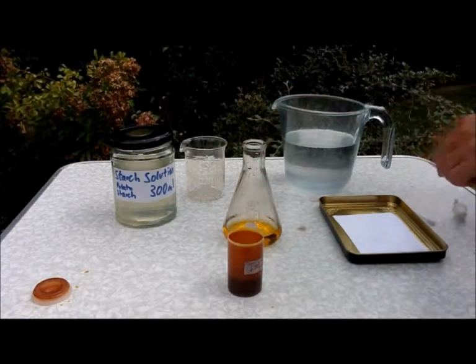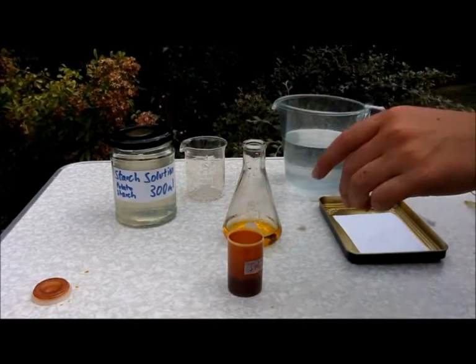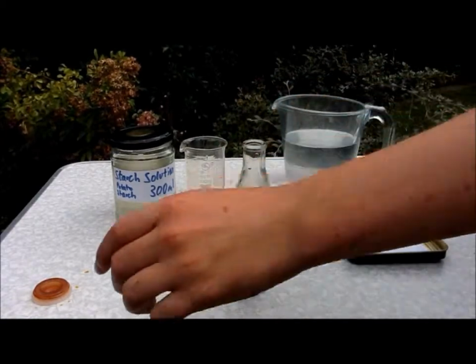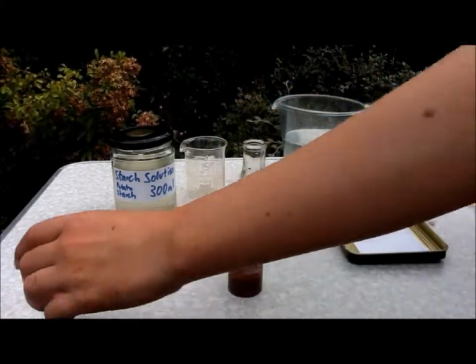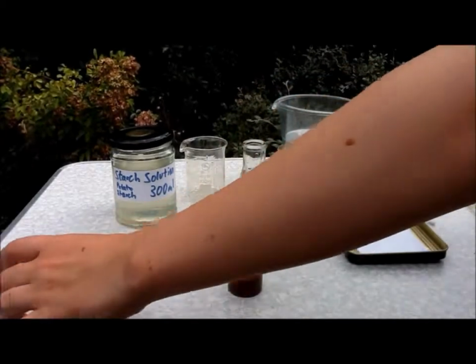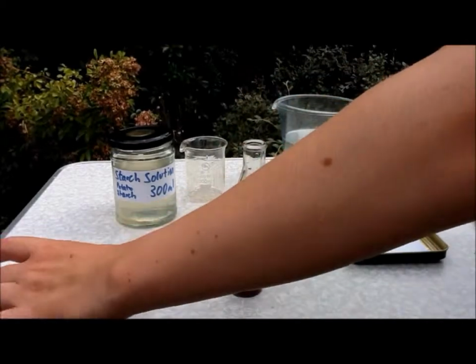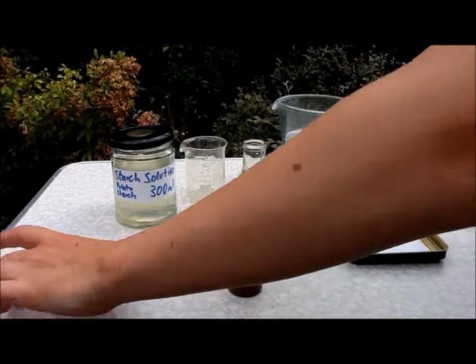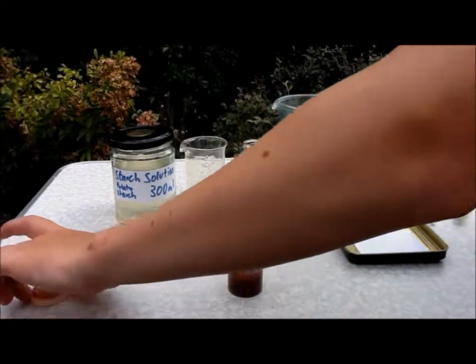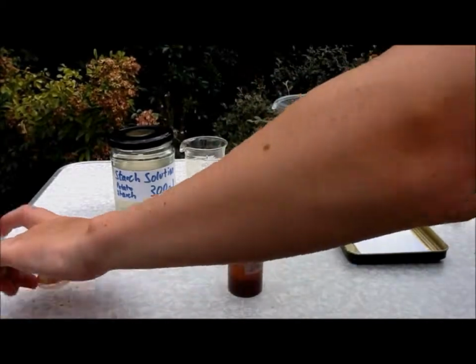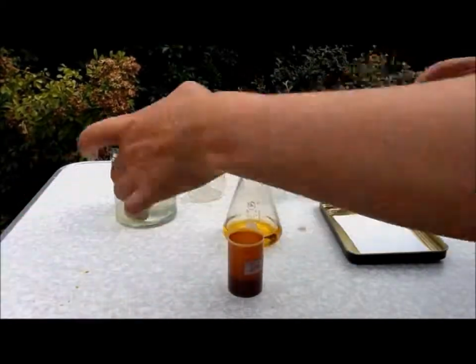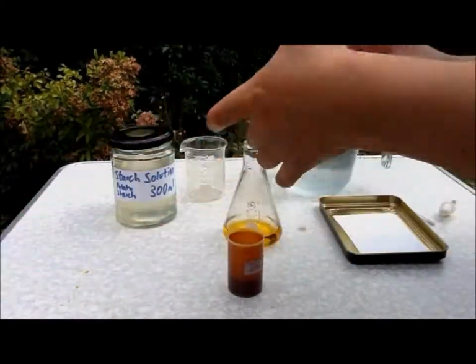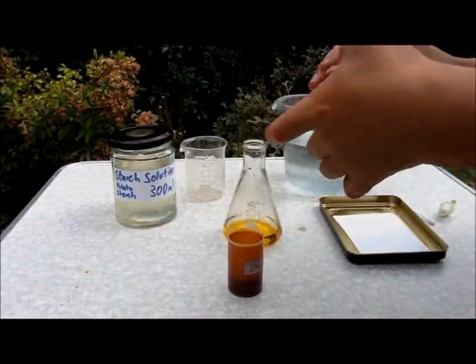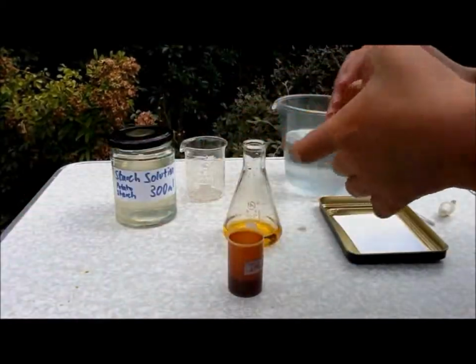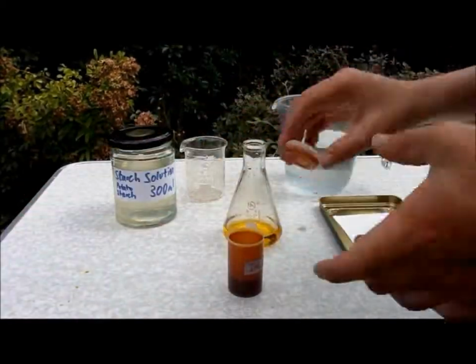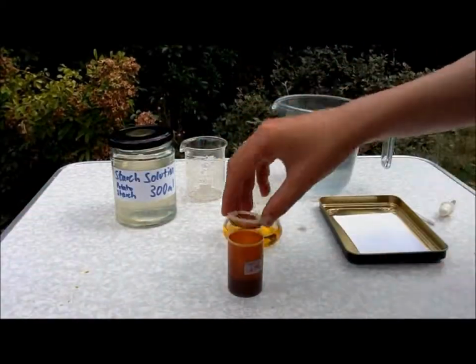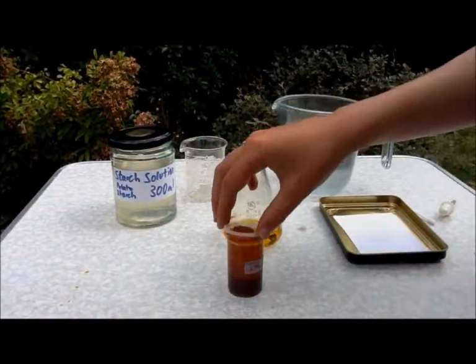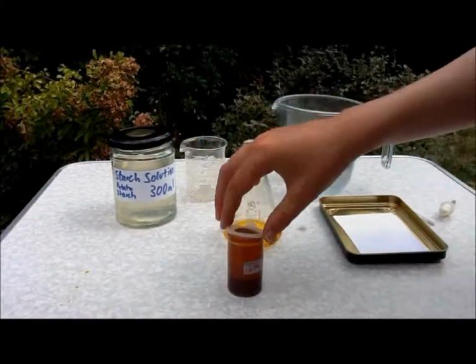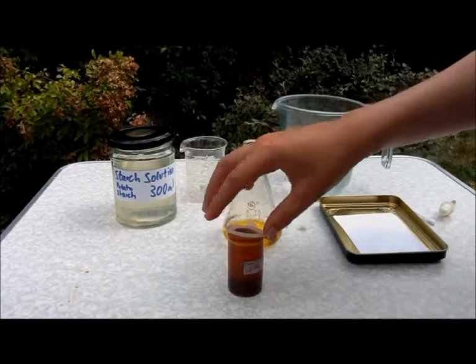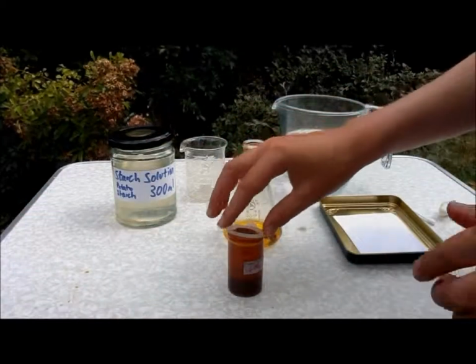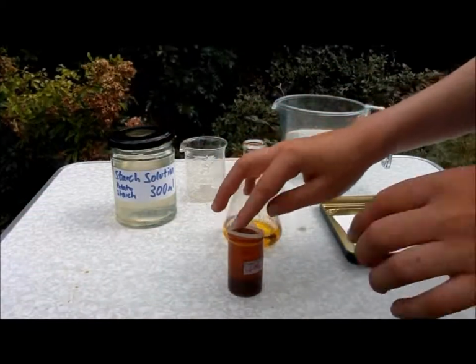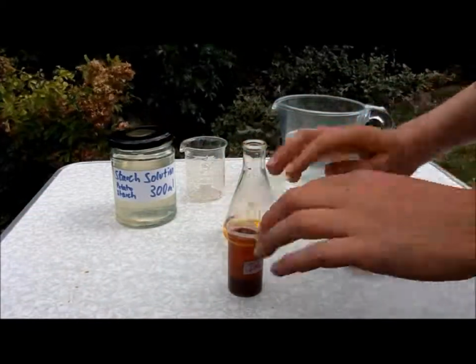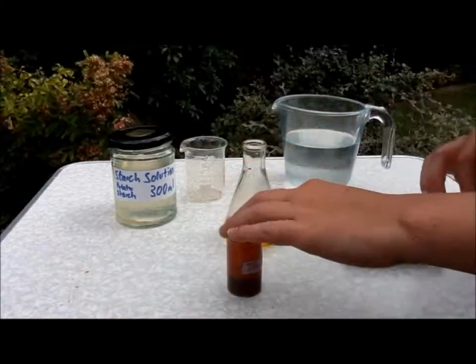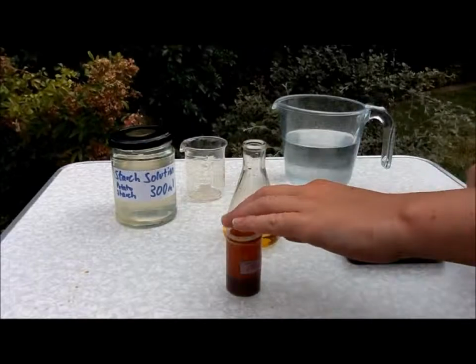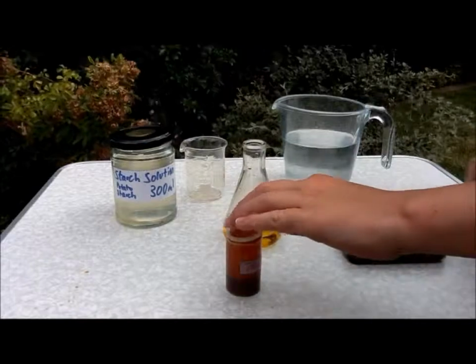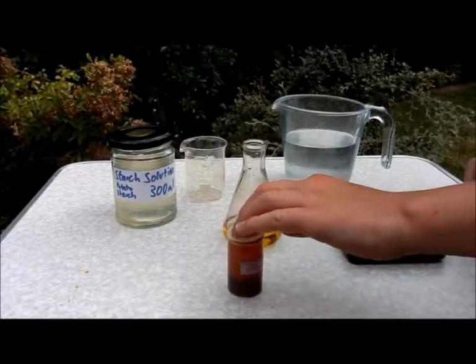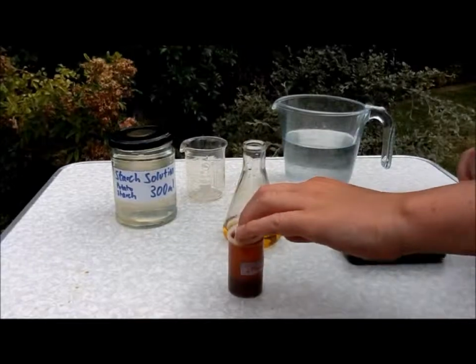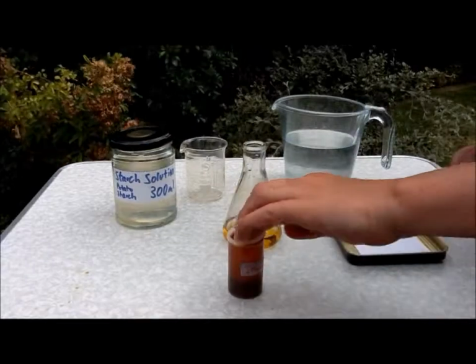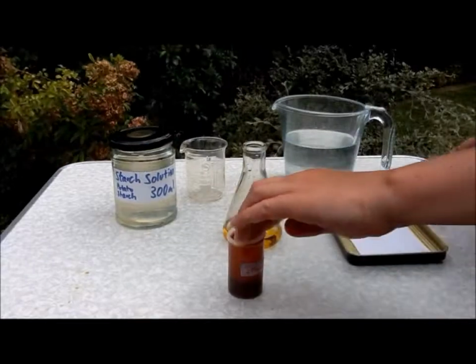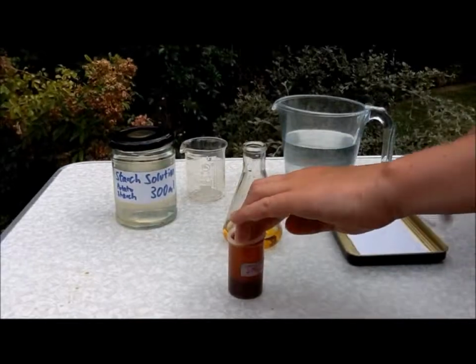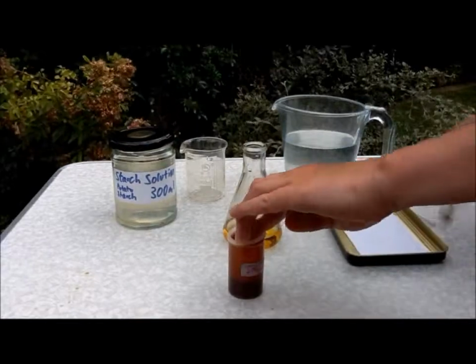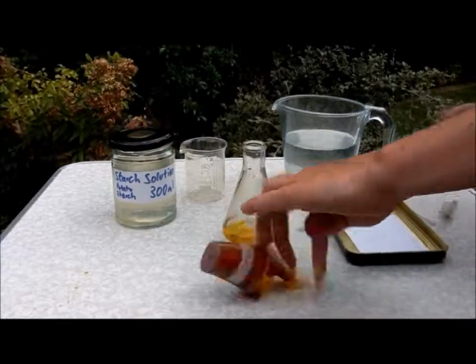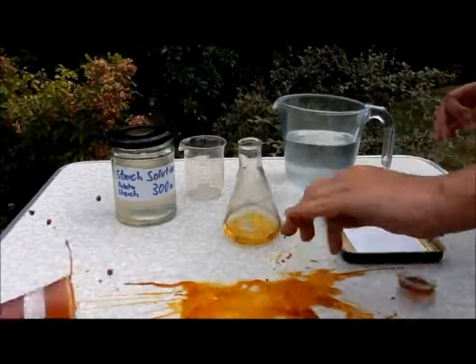Then put the lid back on your iodine. Try not to get that on your hand.